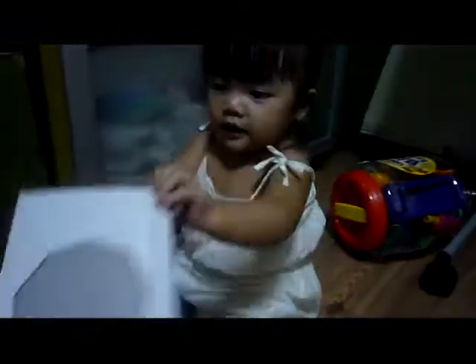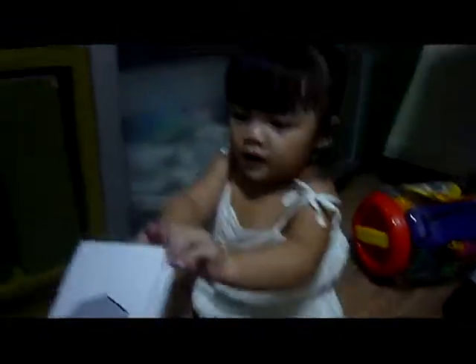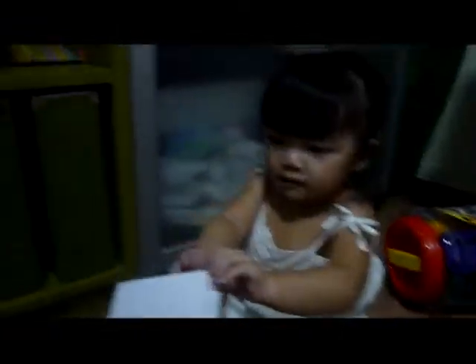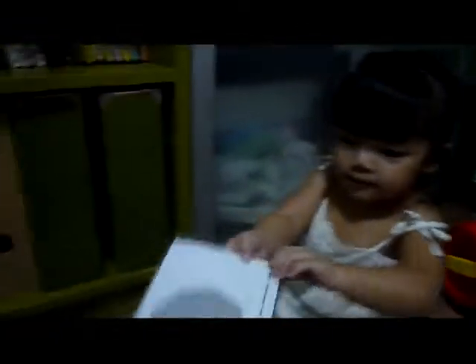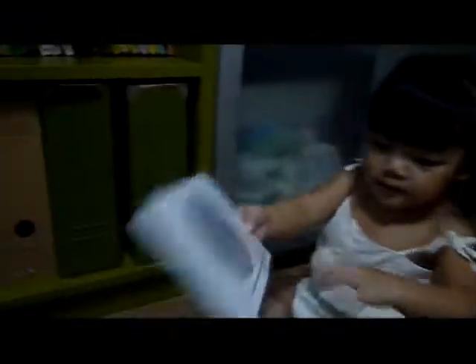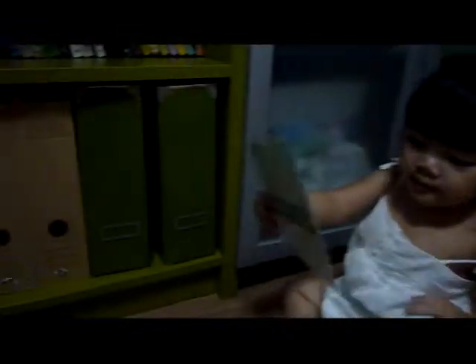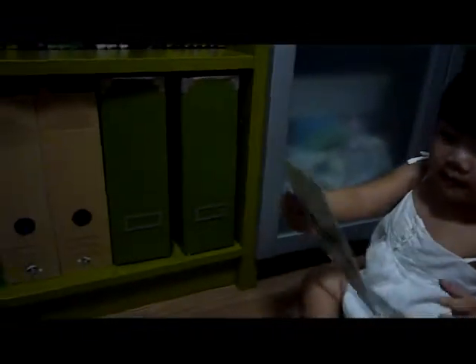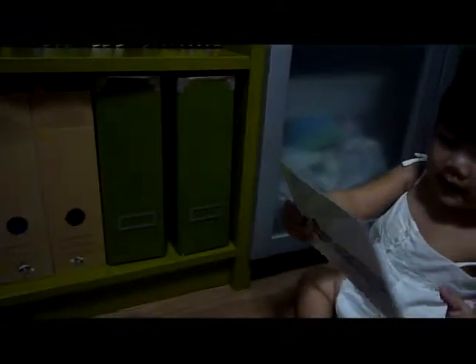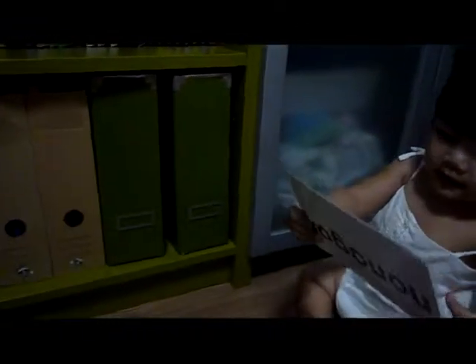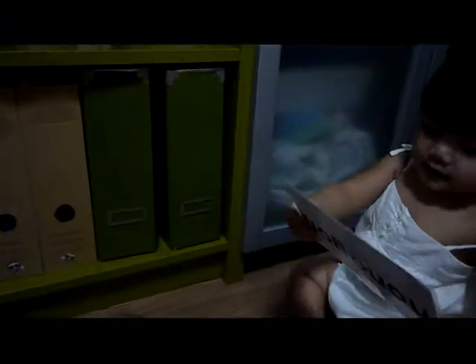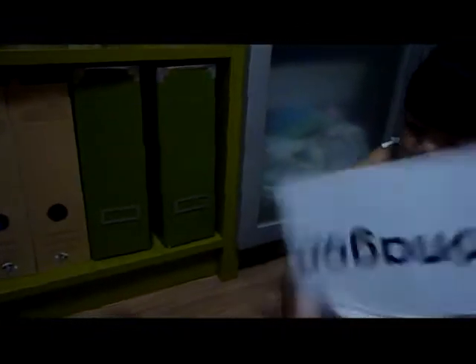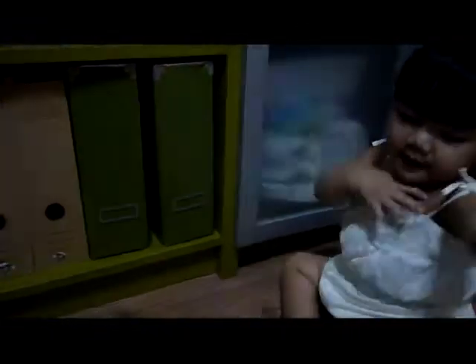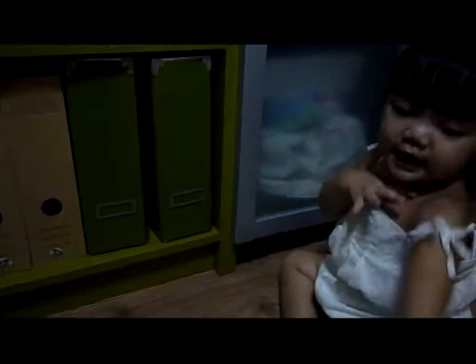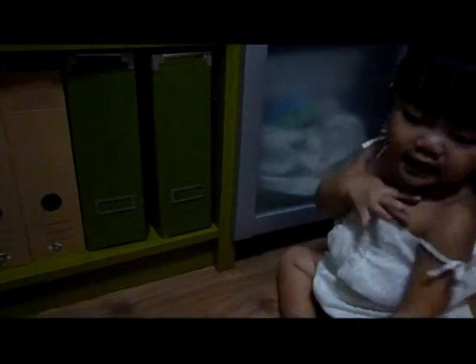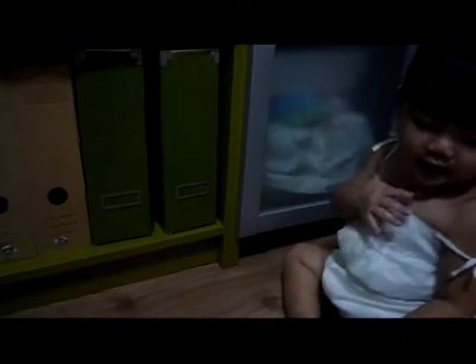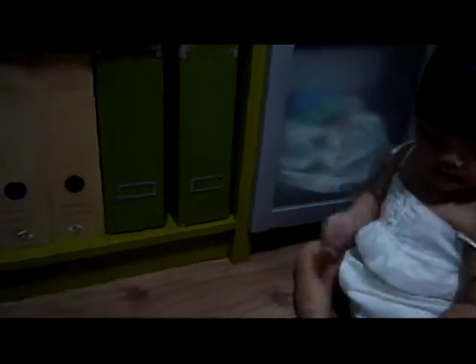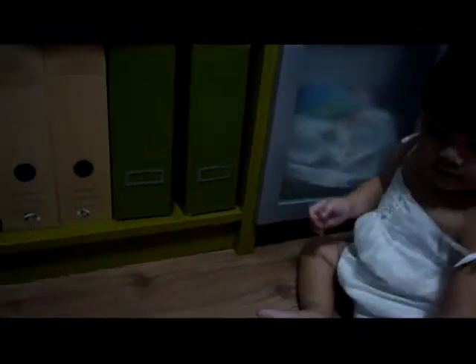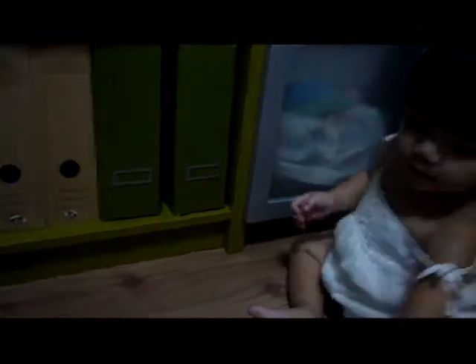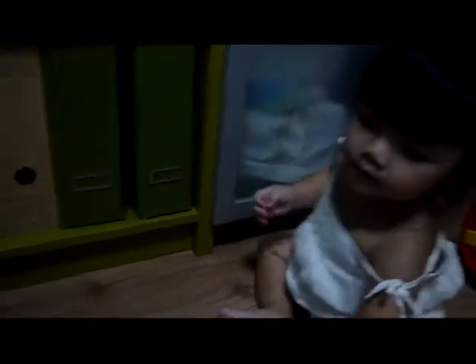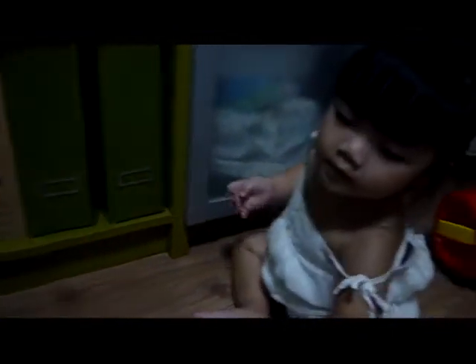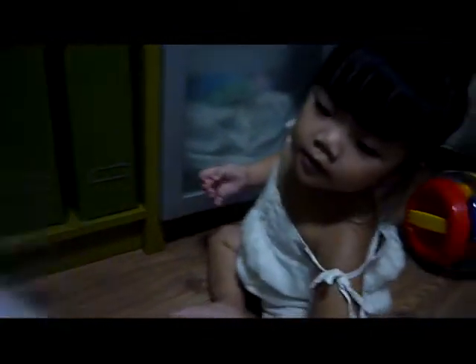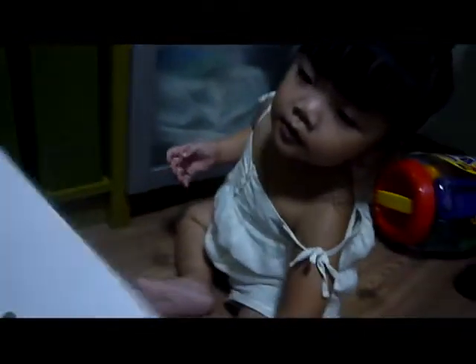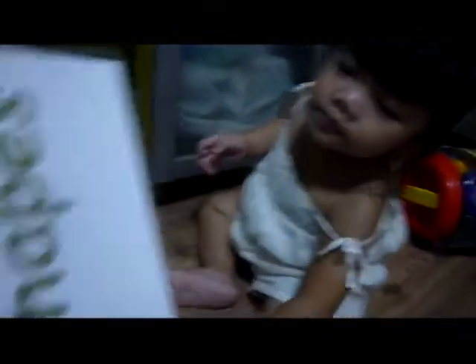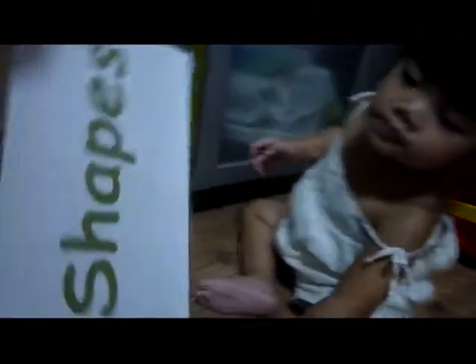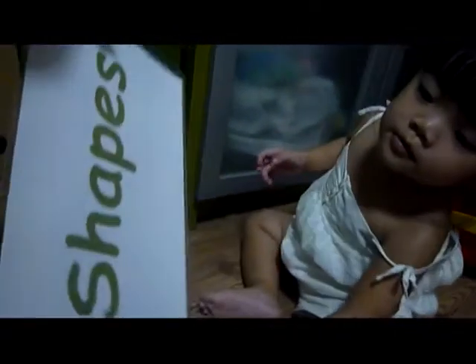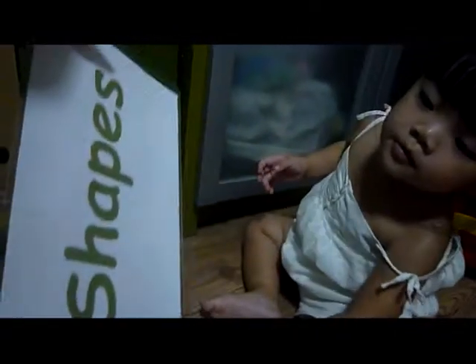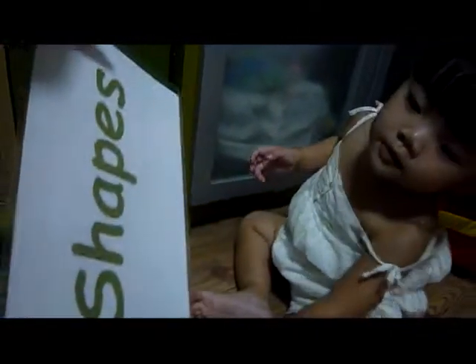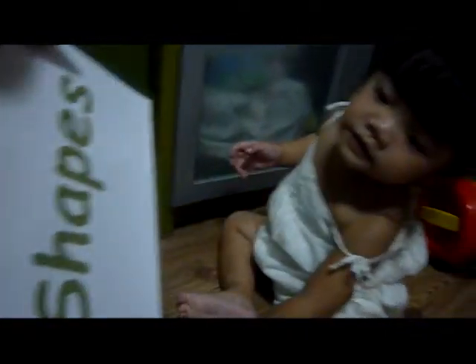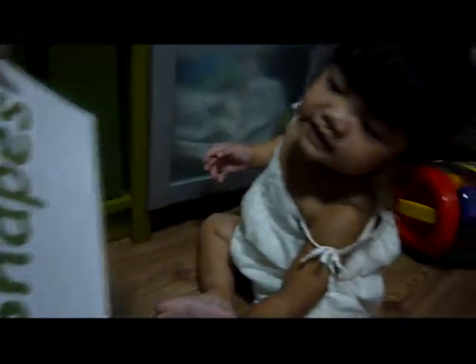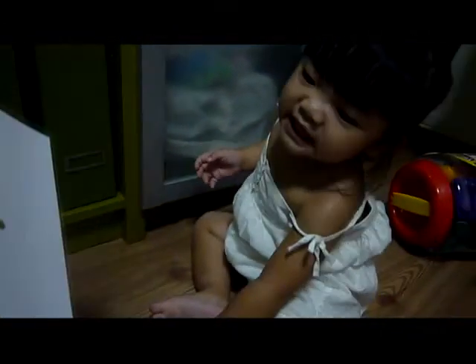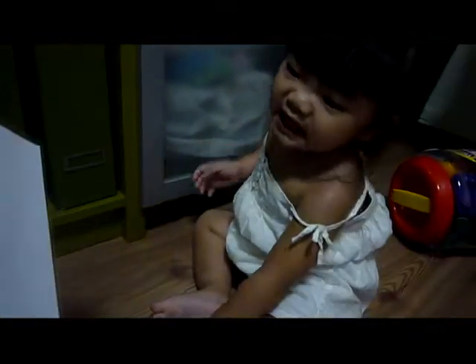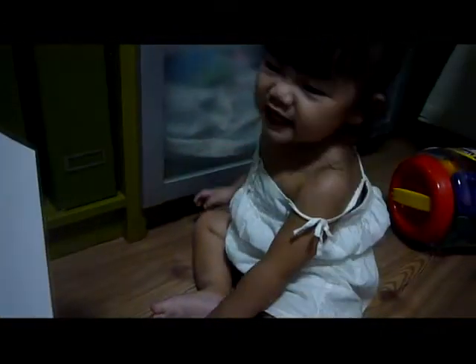What is this? What is this? These are all shapes.